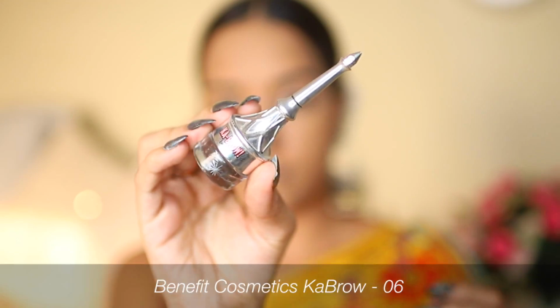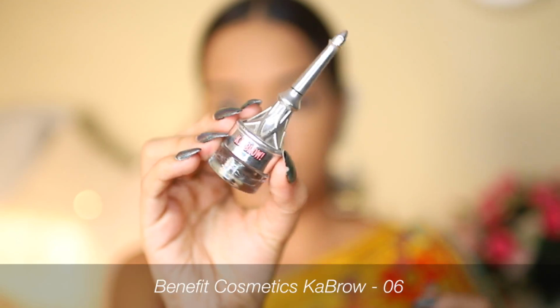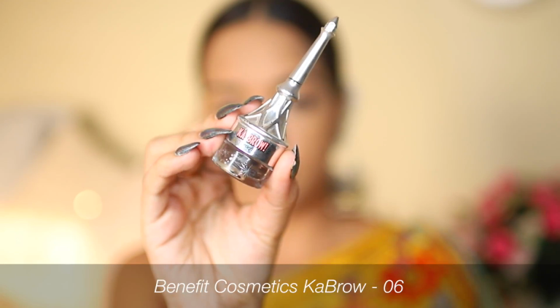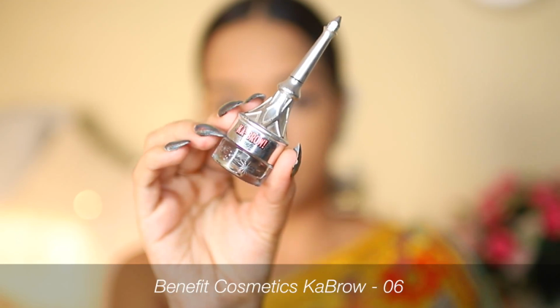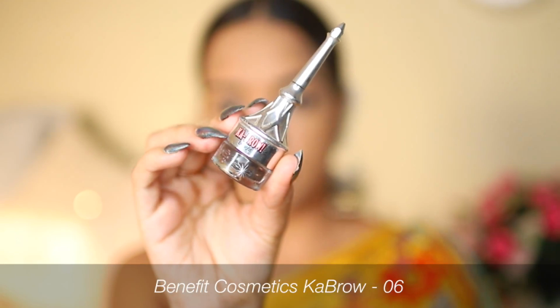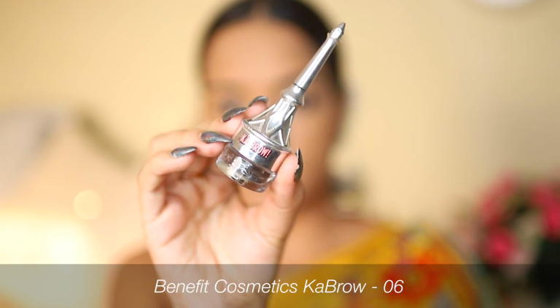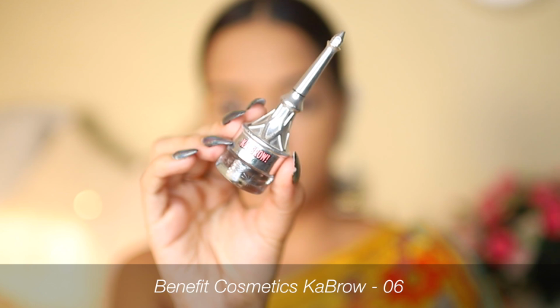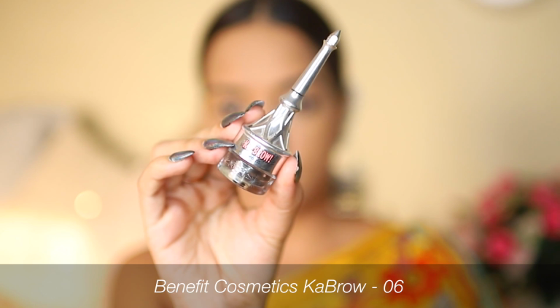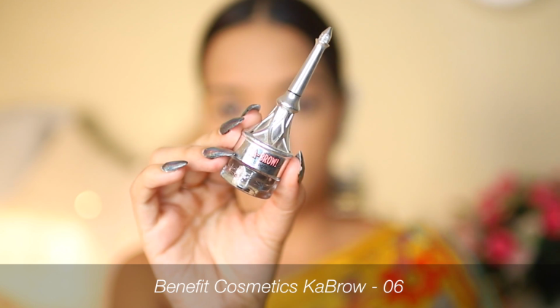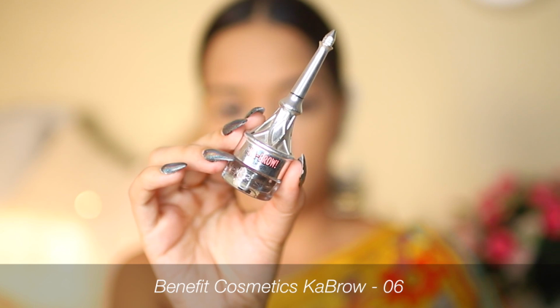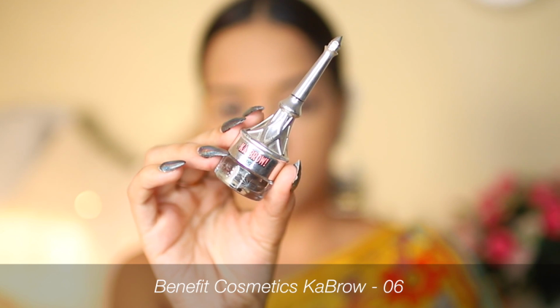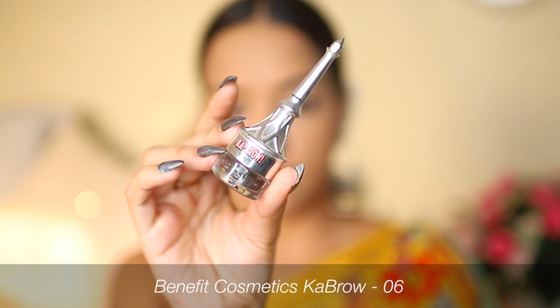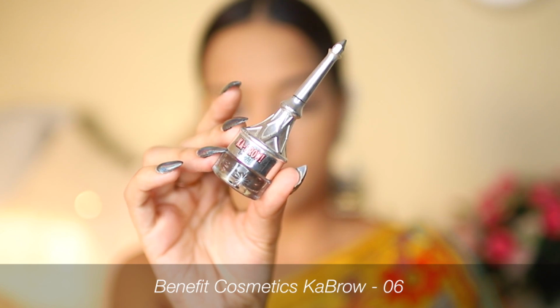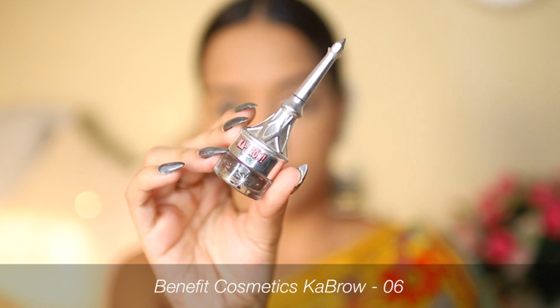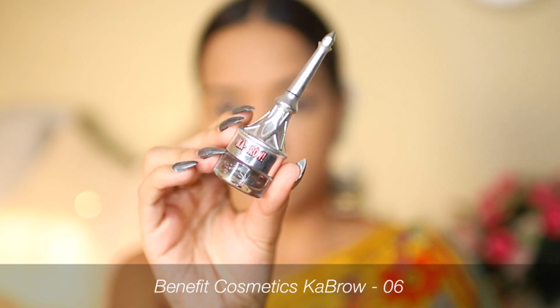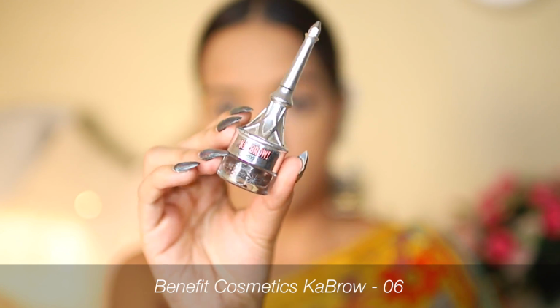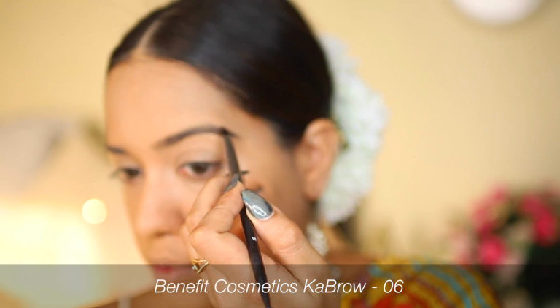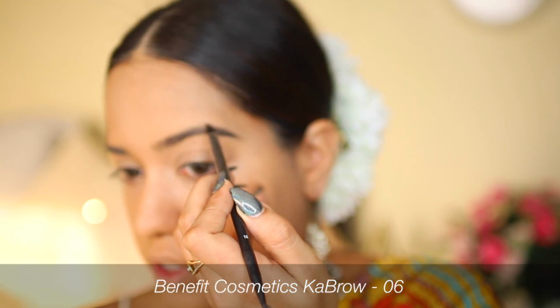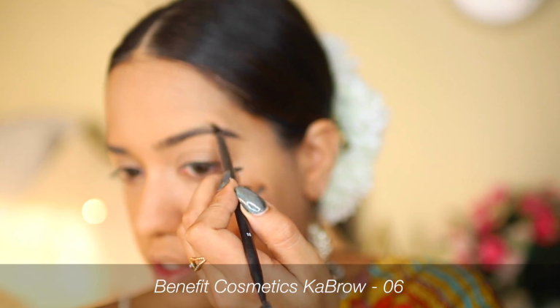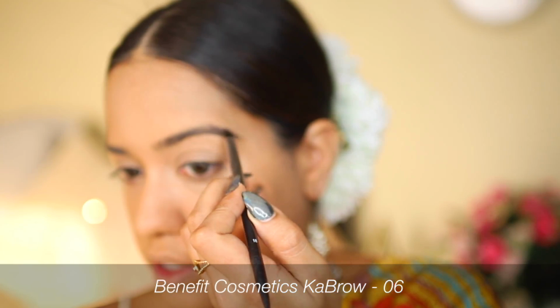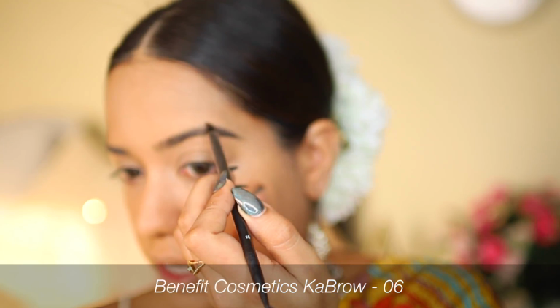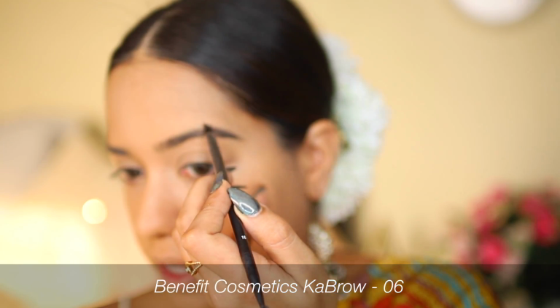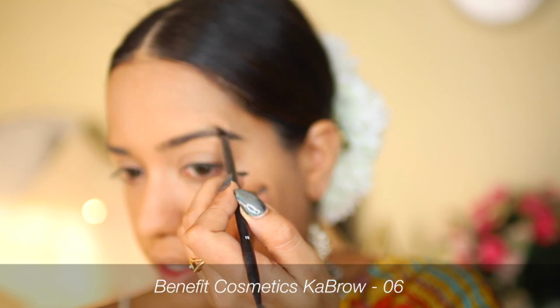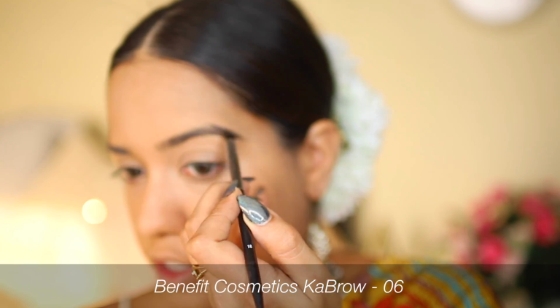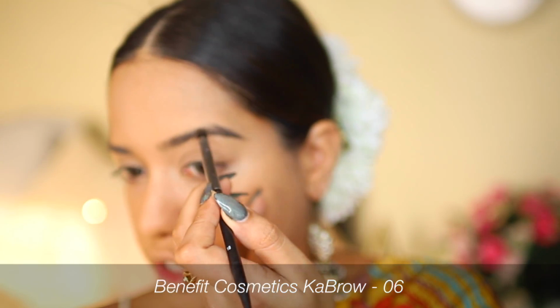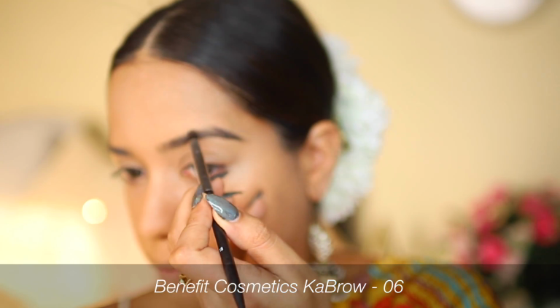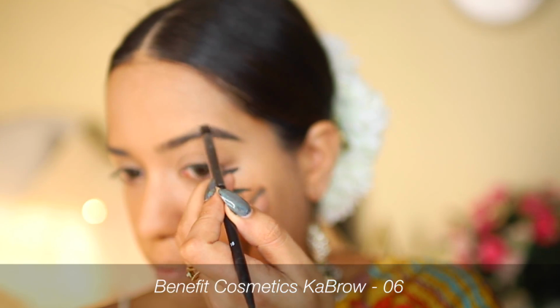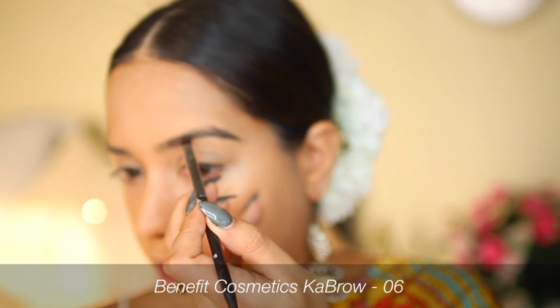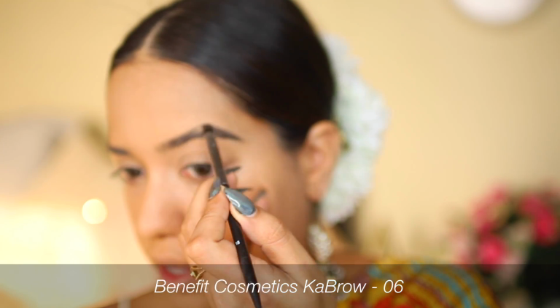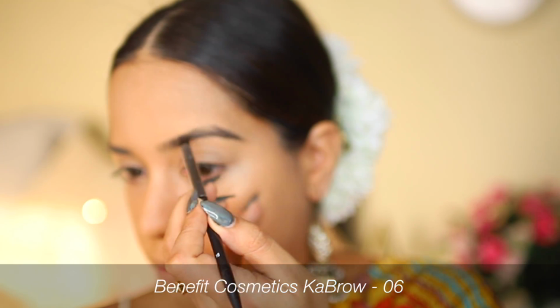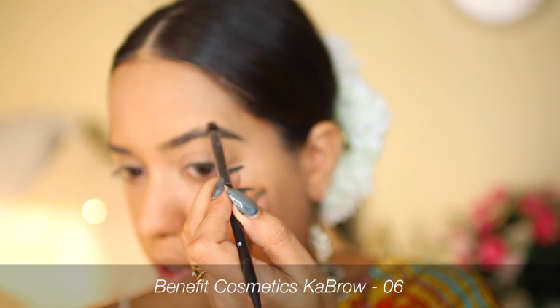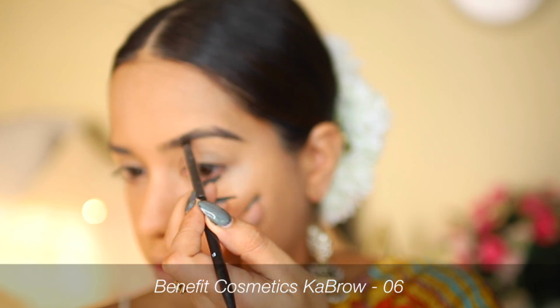For my brows I'm going to use the Benefit Ka-Brow — I'm just slightly shaping my eyebrows.